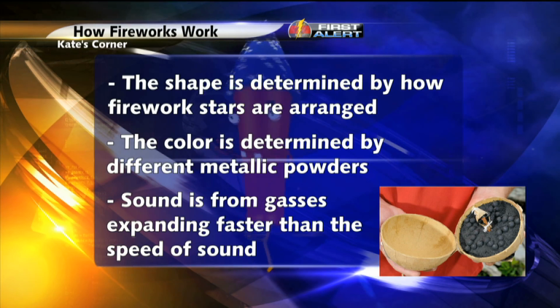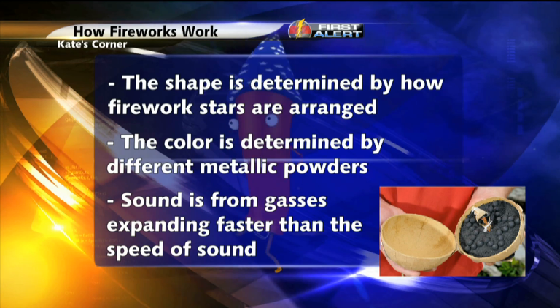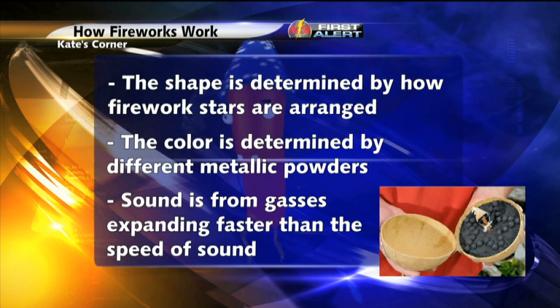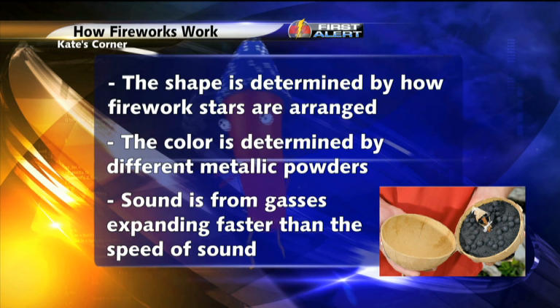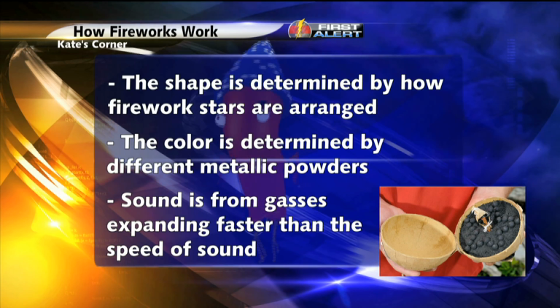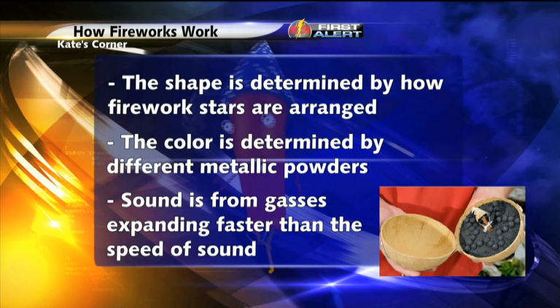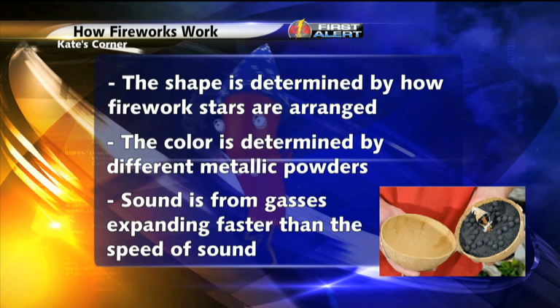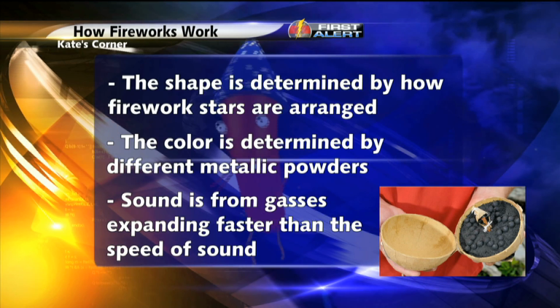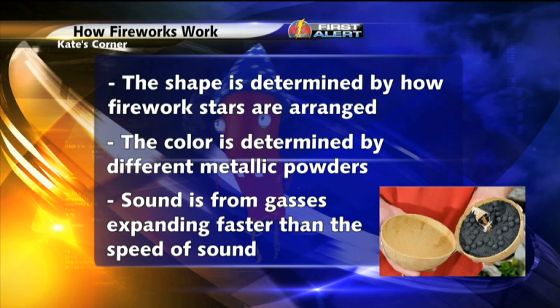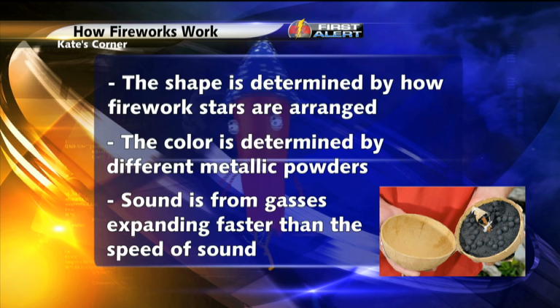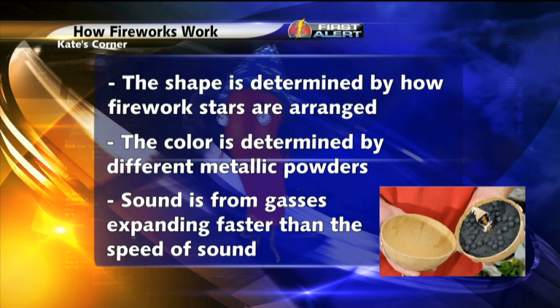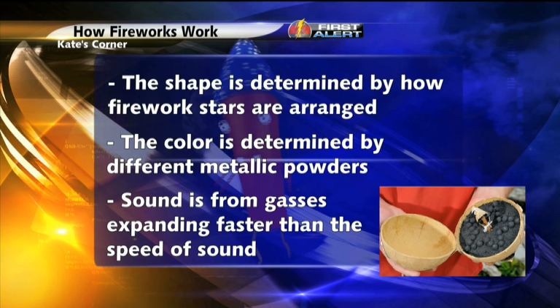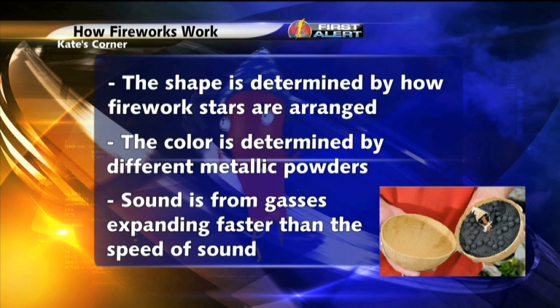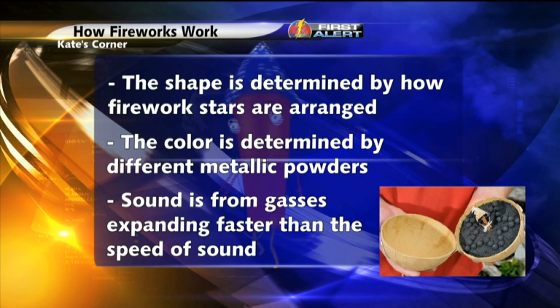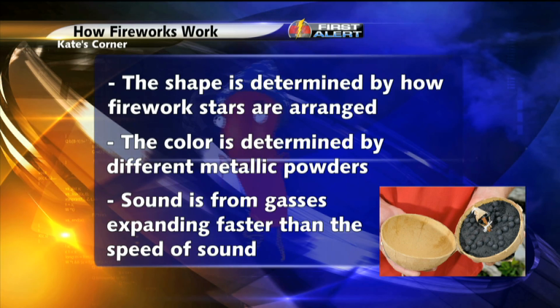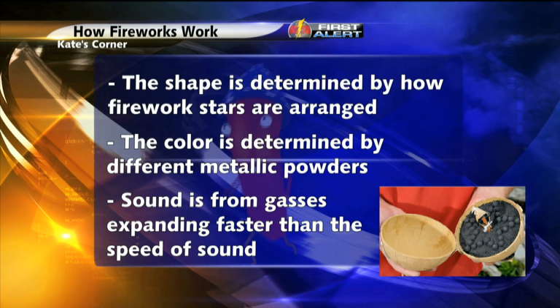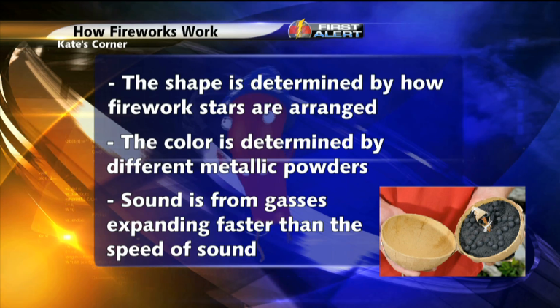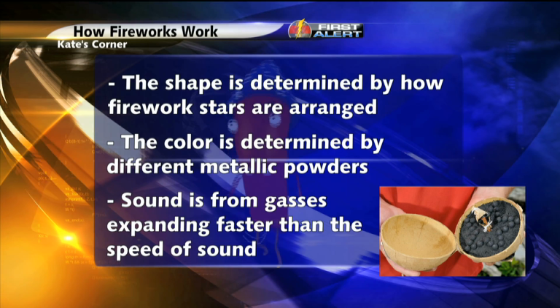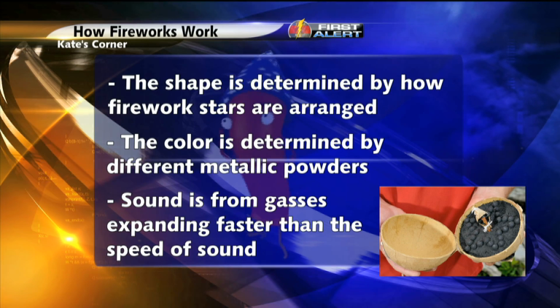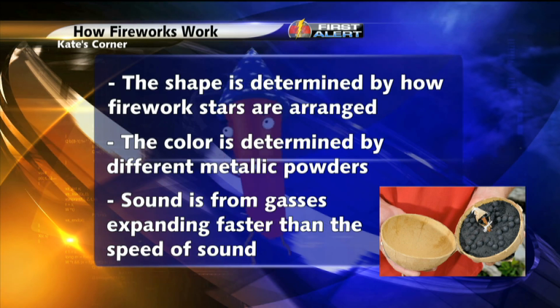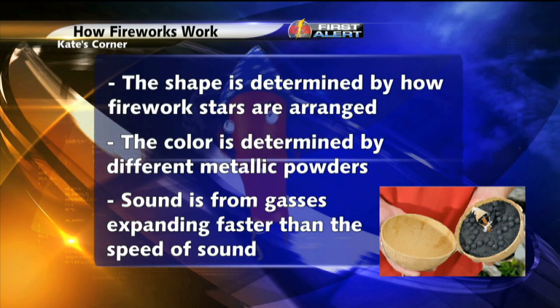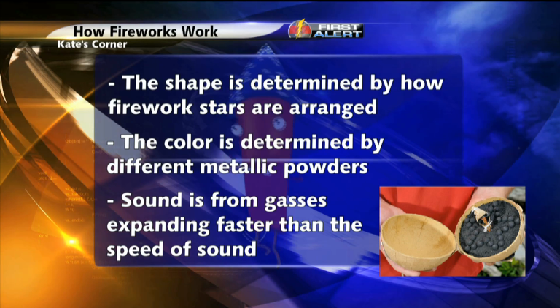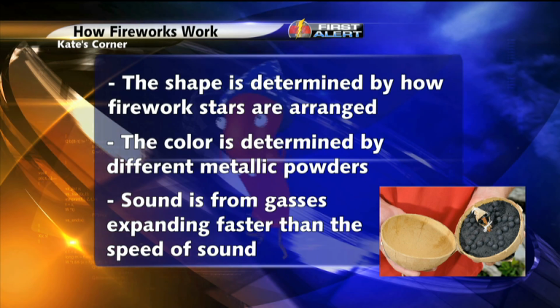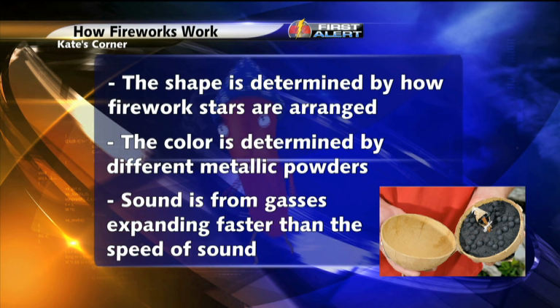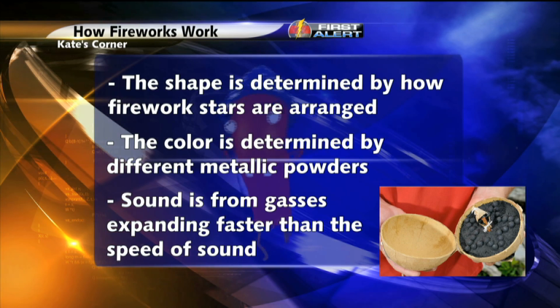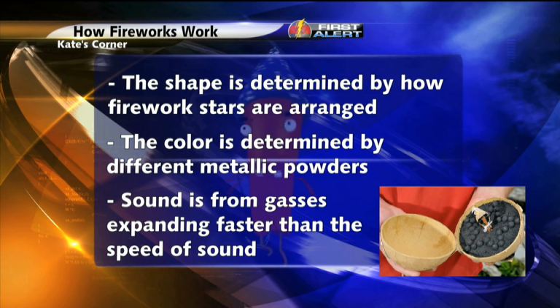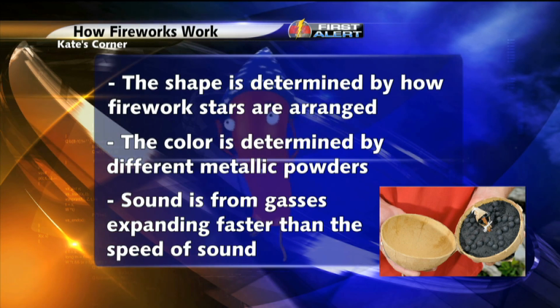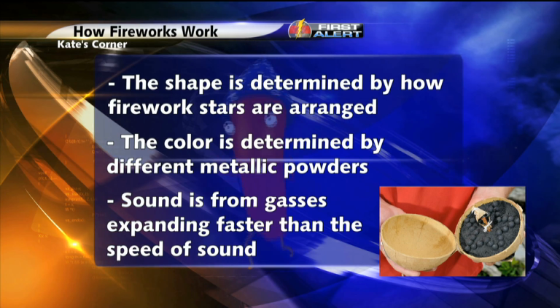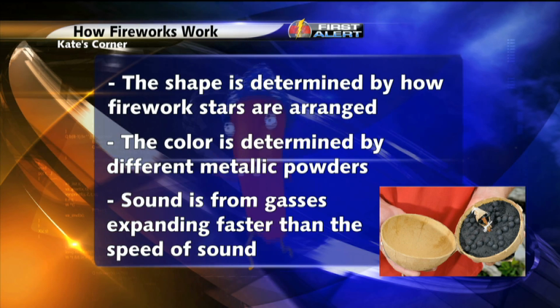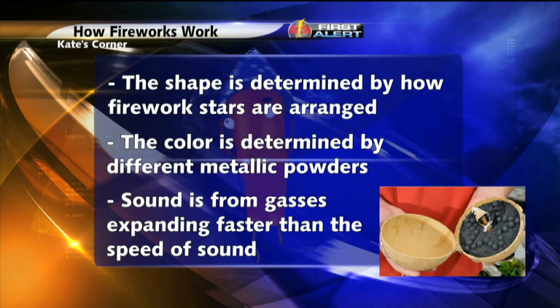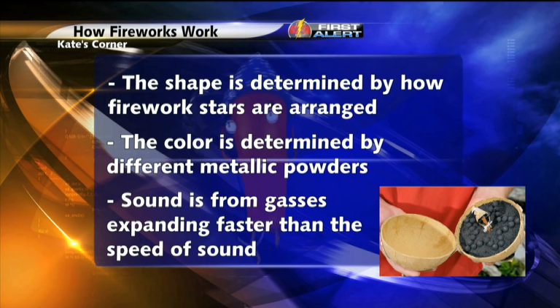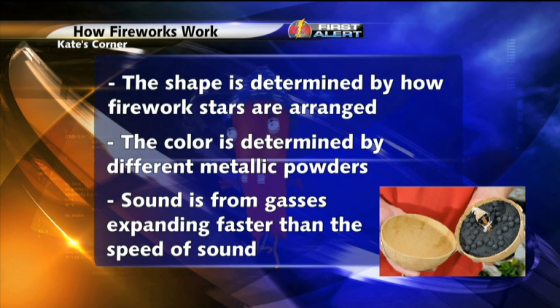The color comes from the burning of different metallic powders. For example, aluminum burns white and copper burns blue.